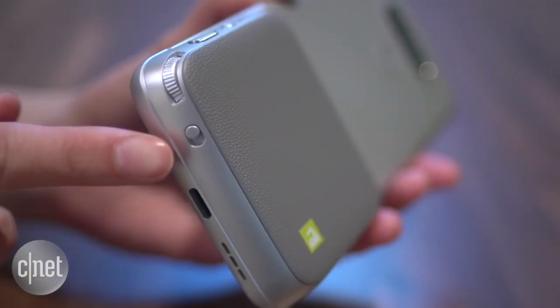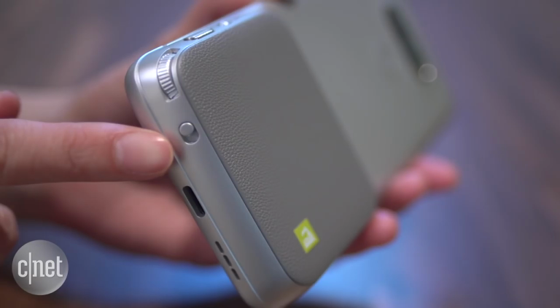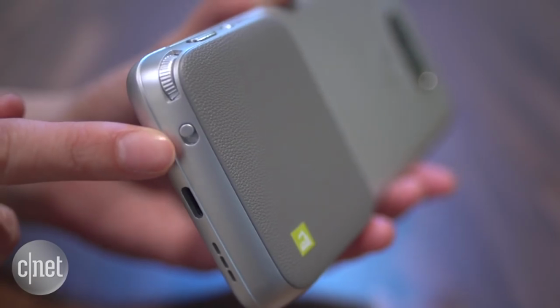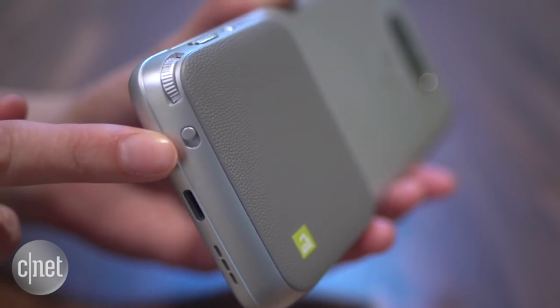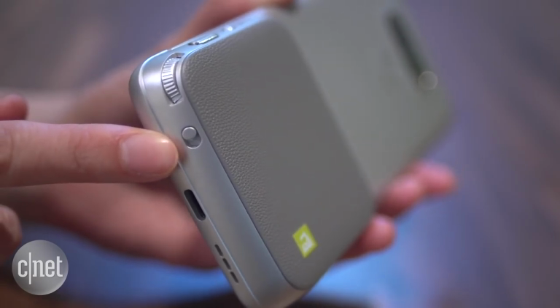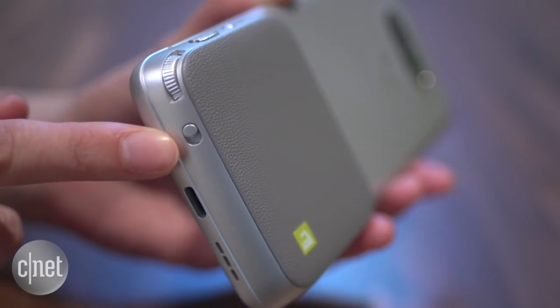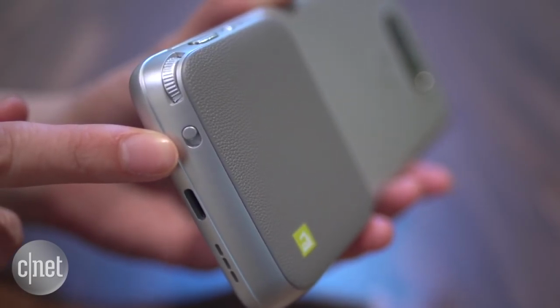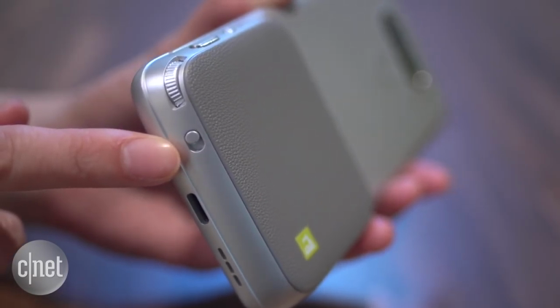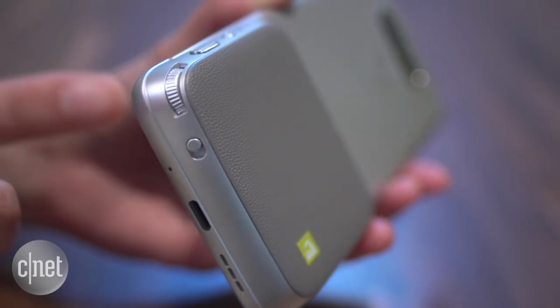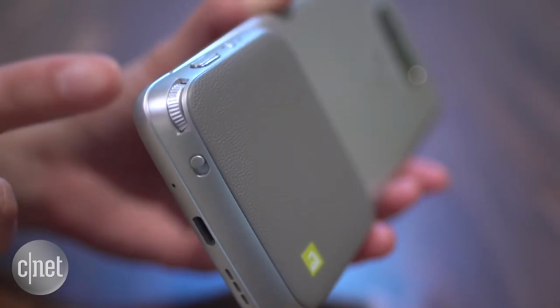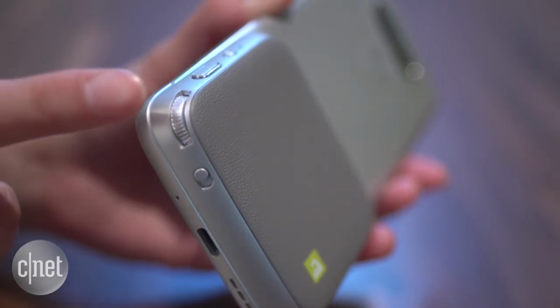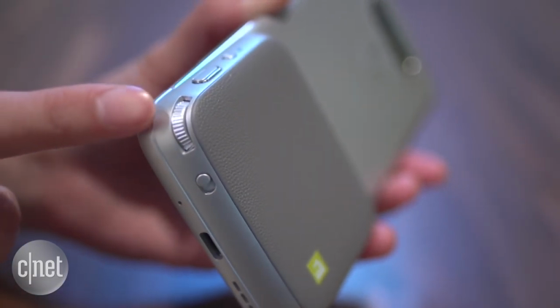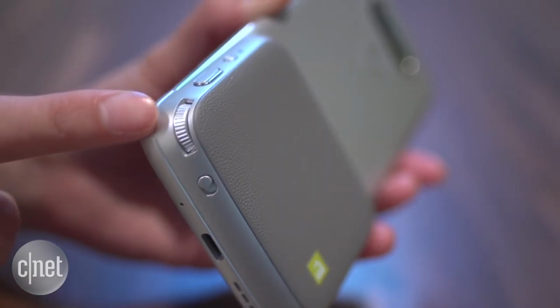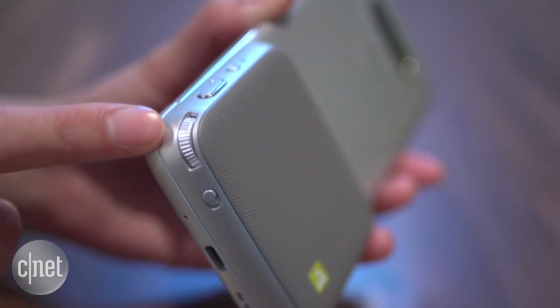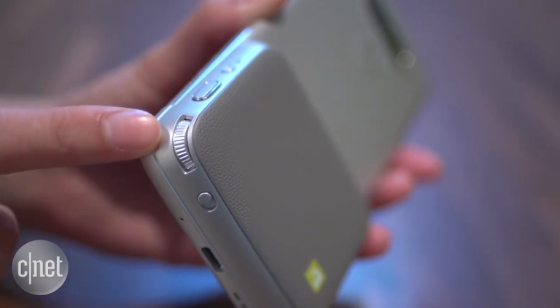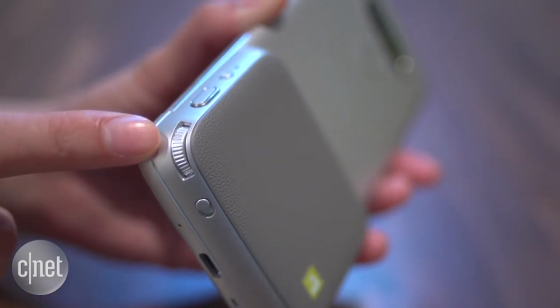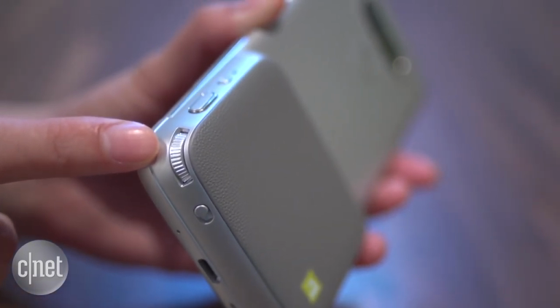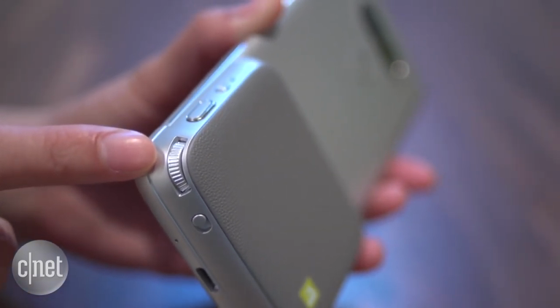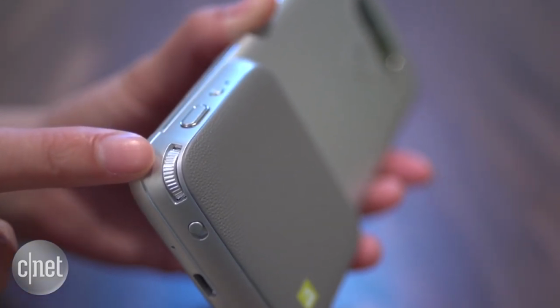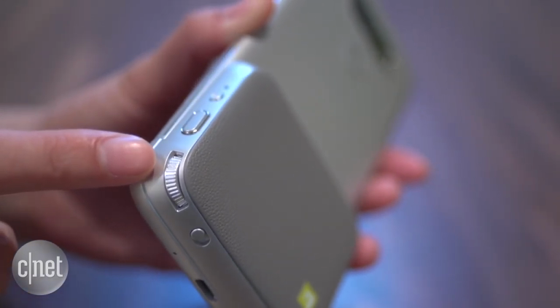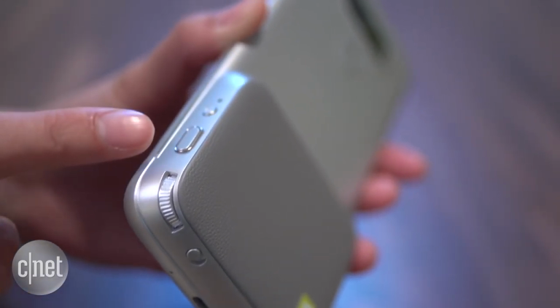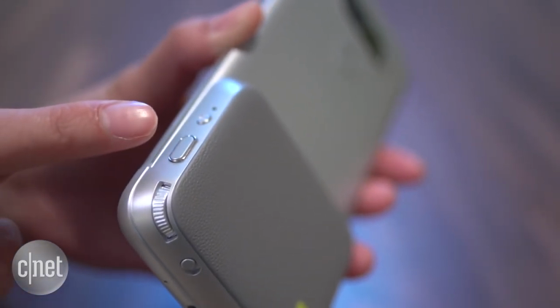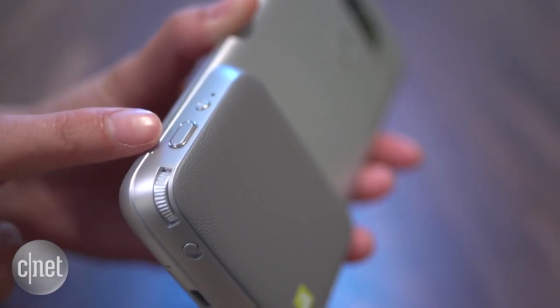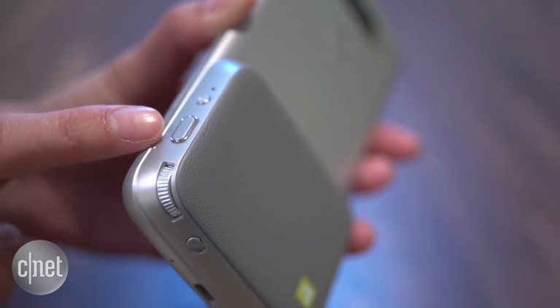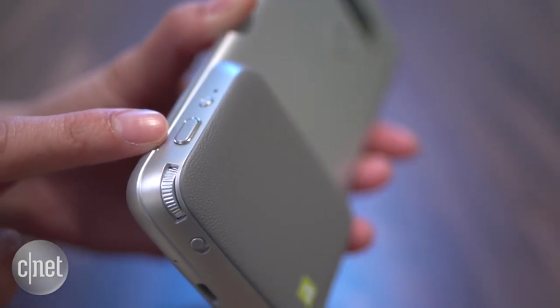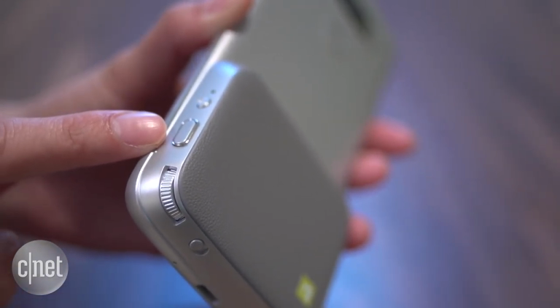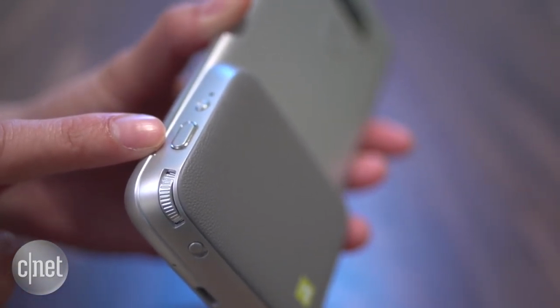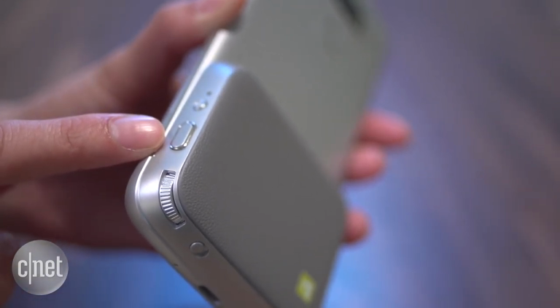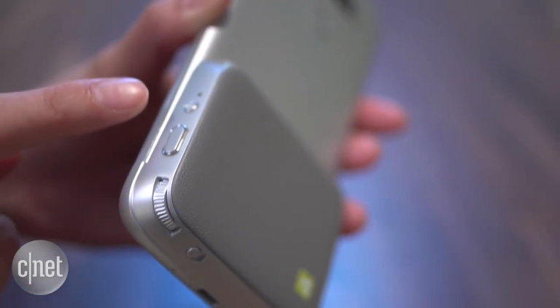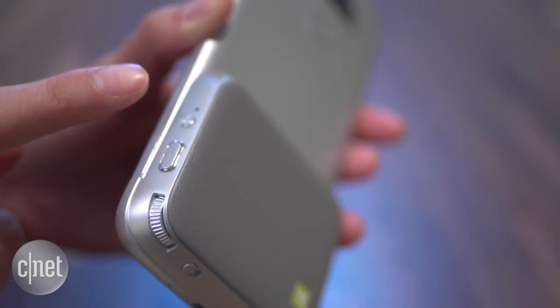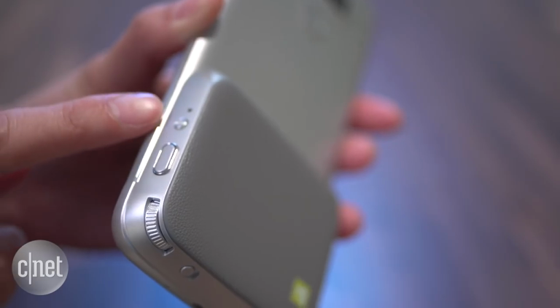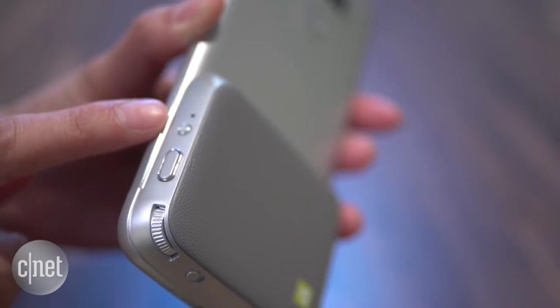There's a toggle button that launches the camera app, a zooming dial, a shutter button, and a separate button for video recording.